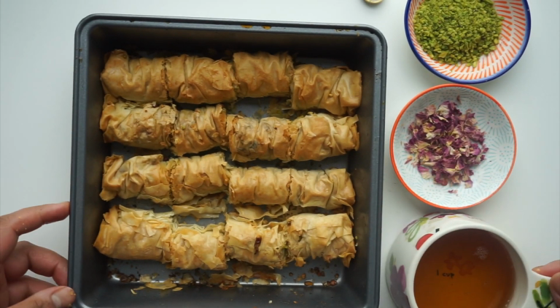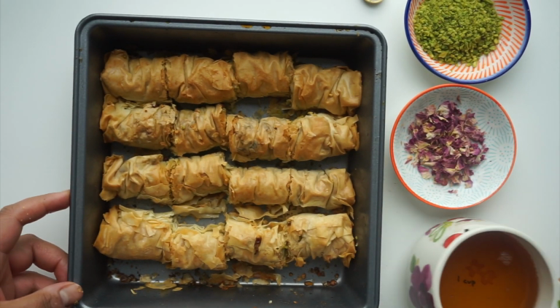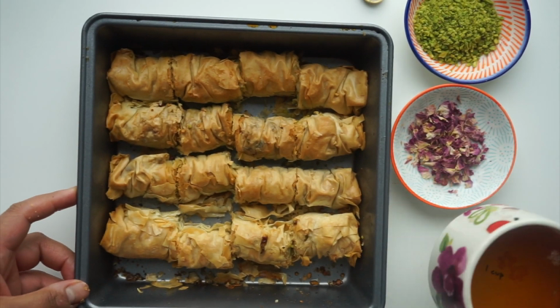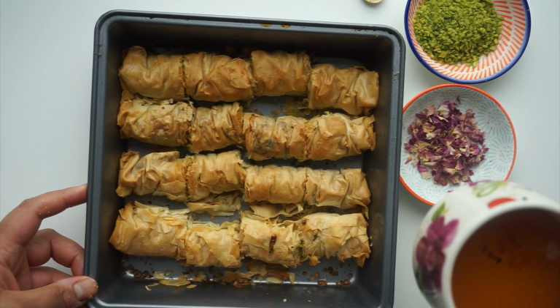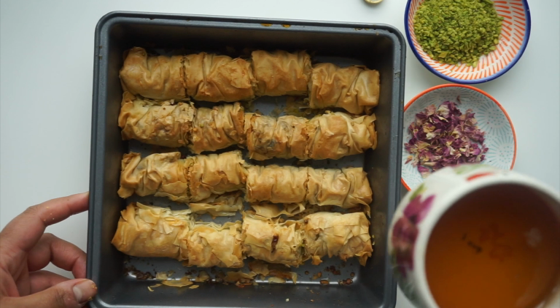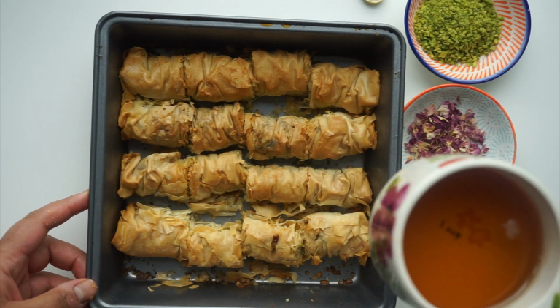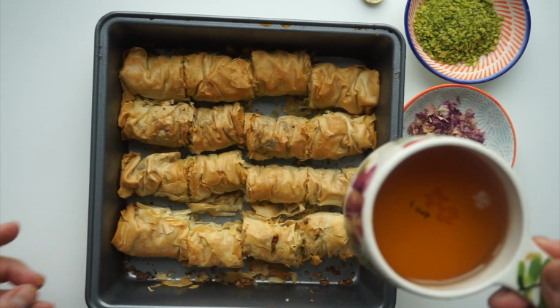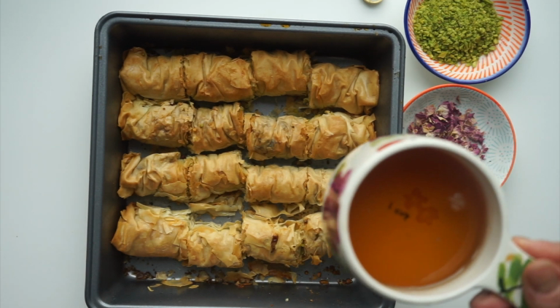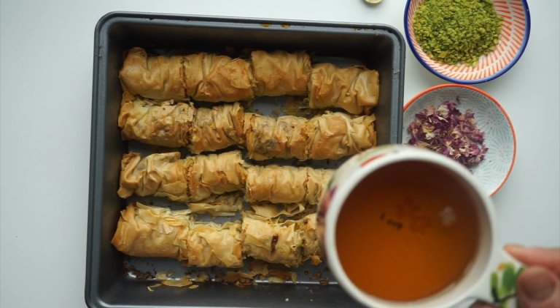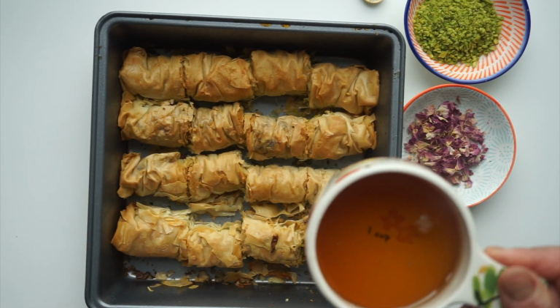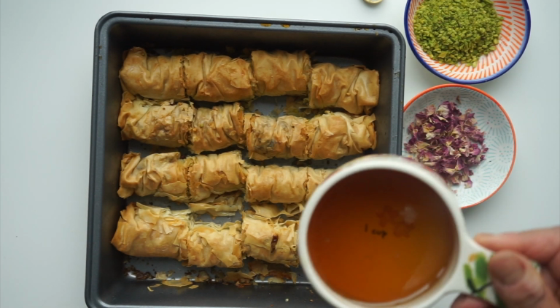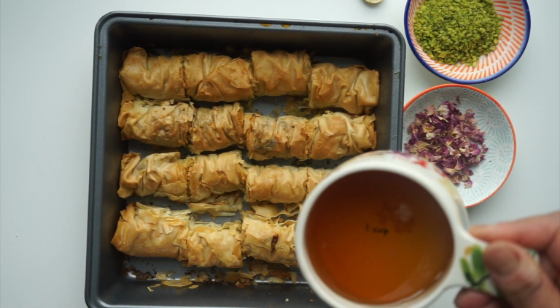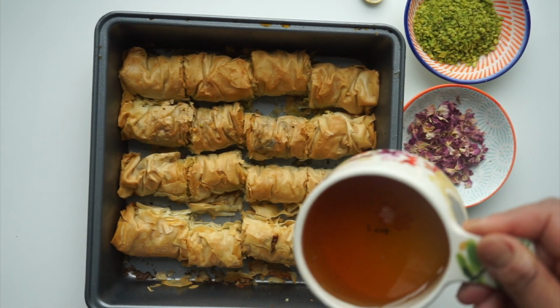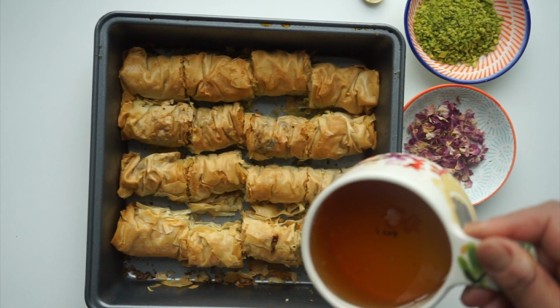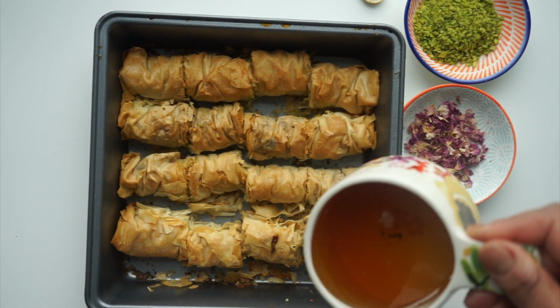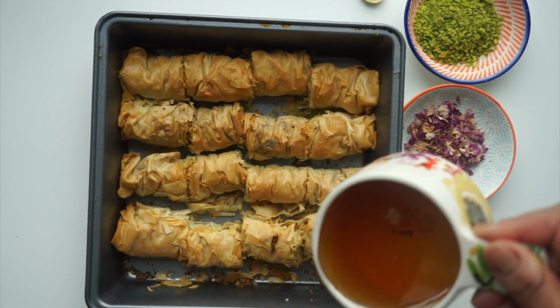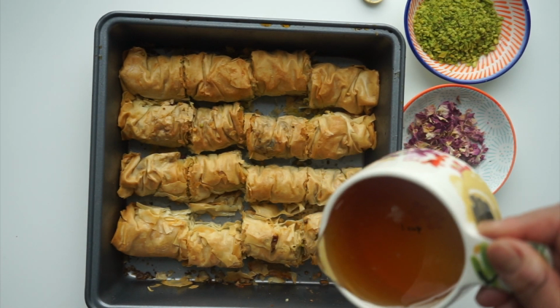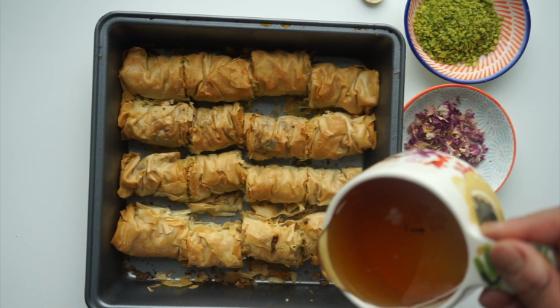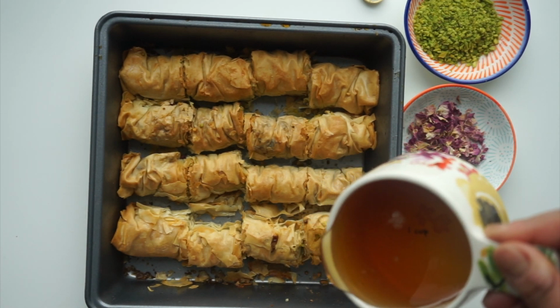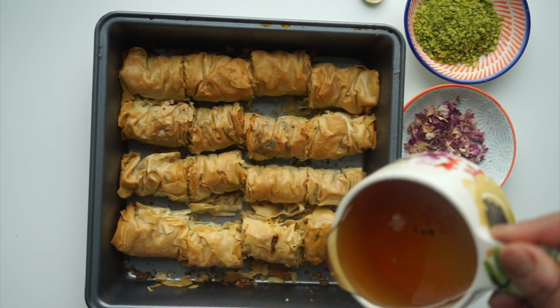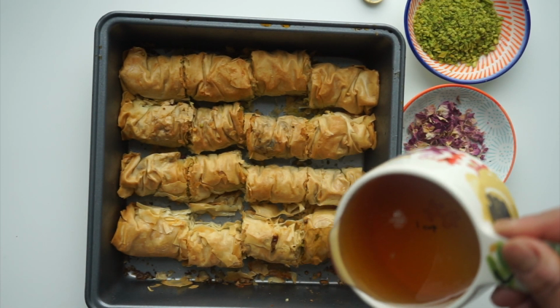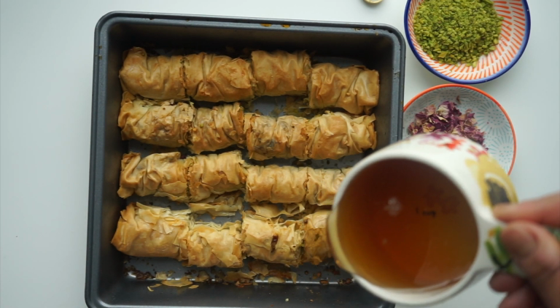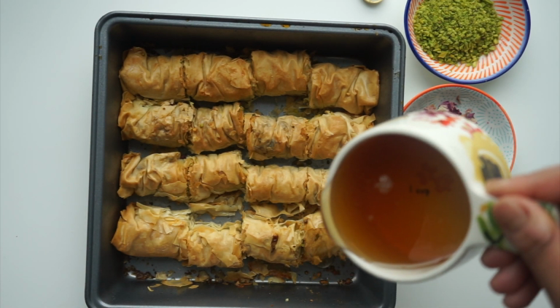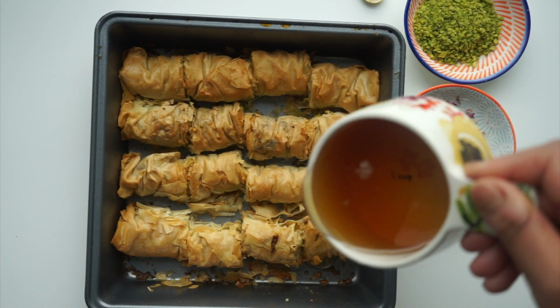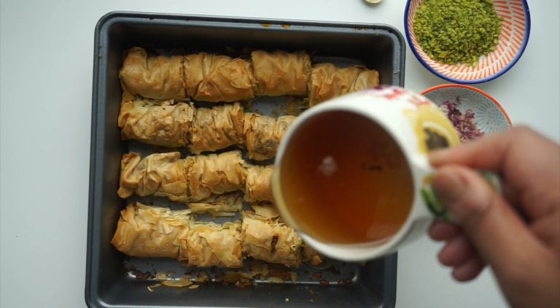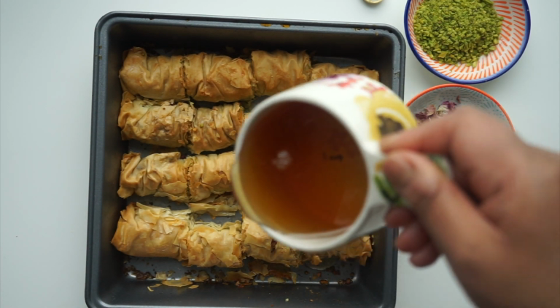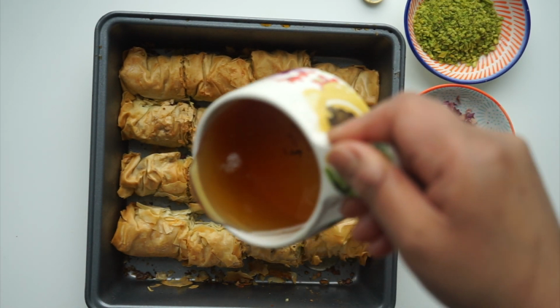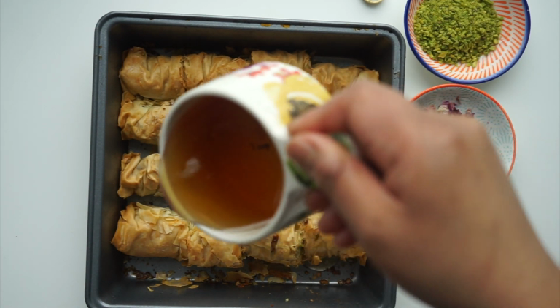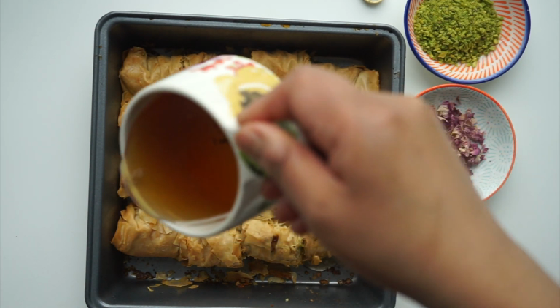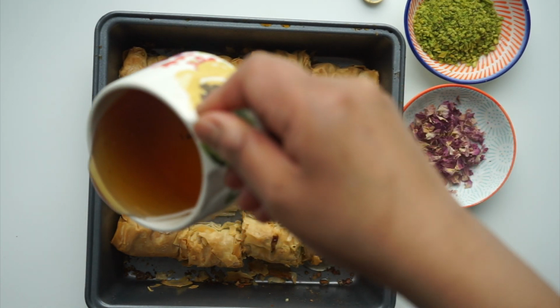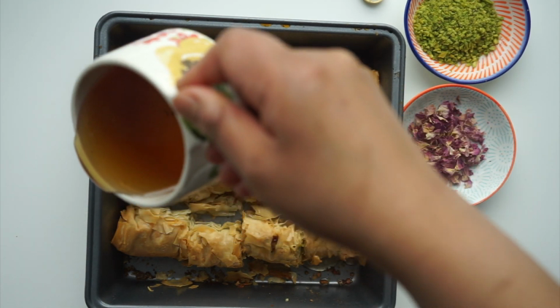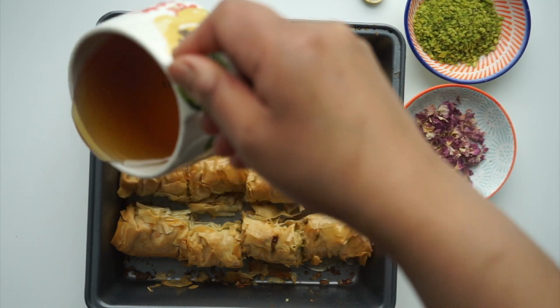This is the syrup and we're just going to pour the syrup all over and let that soak up.